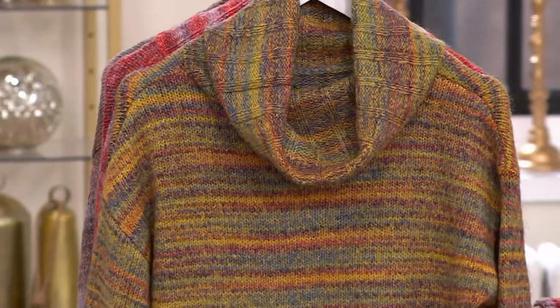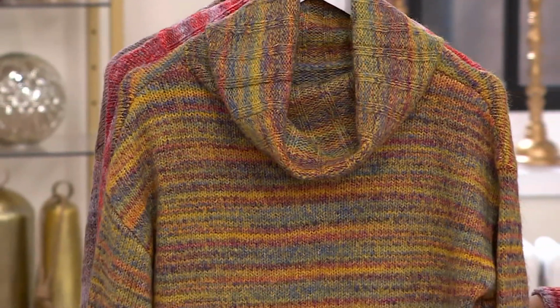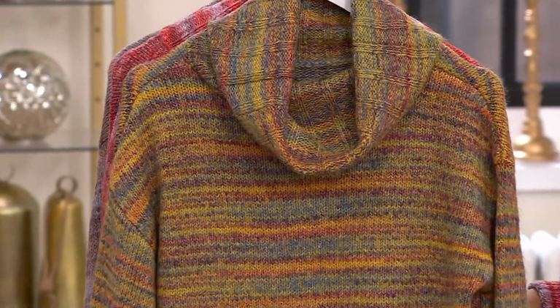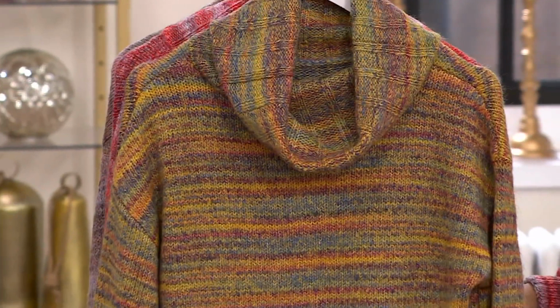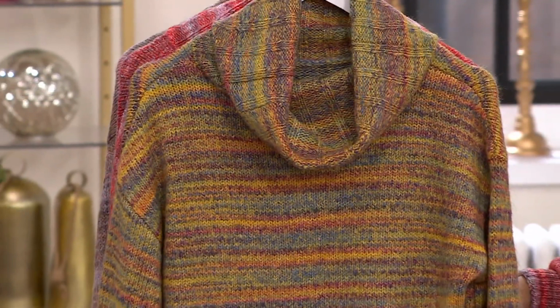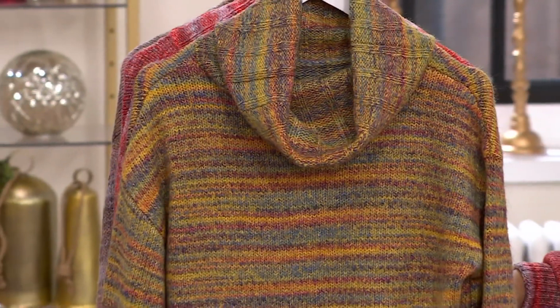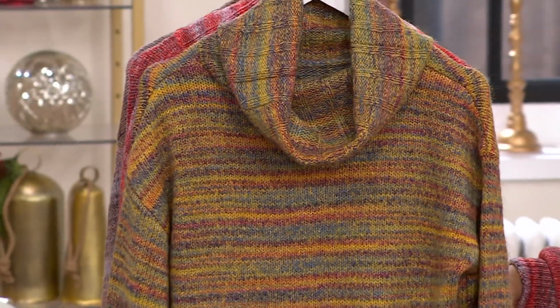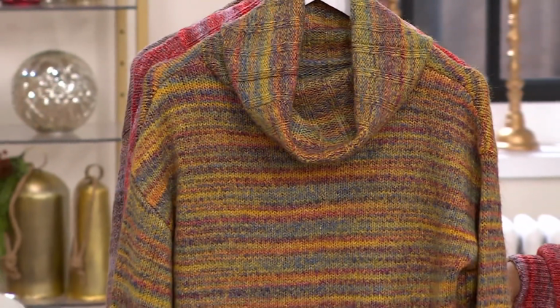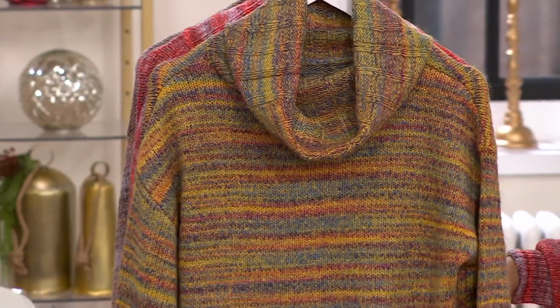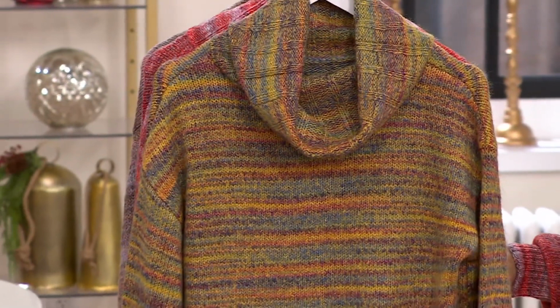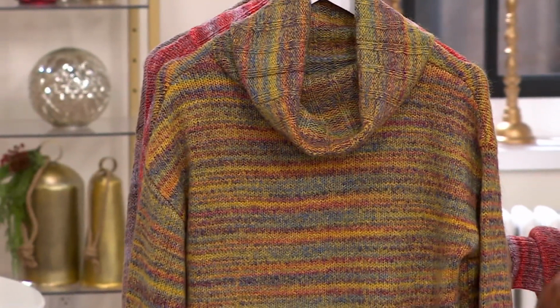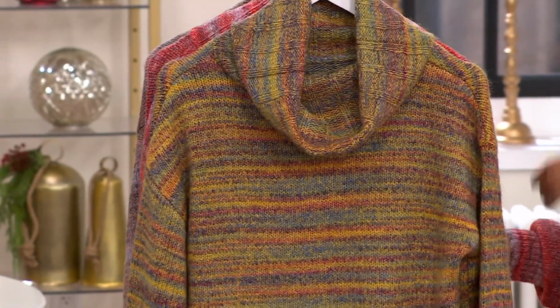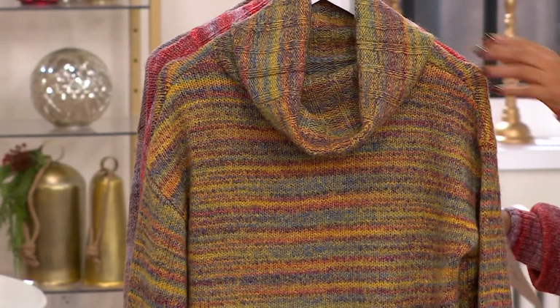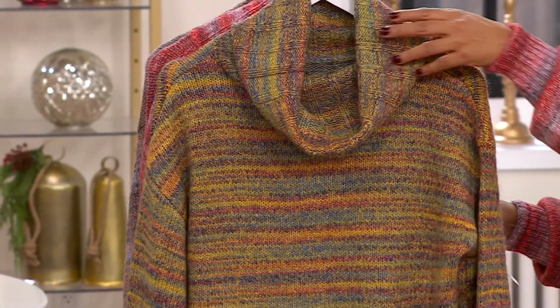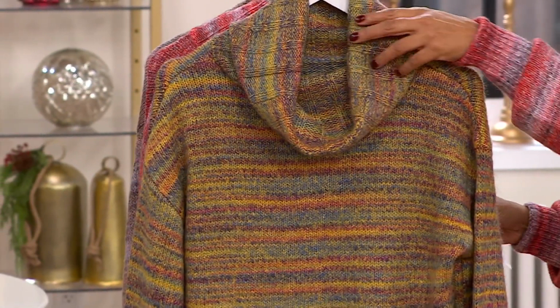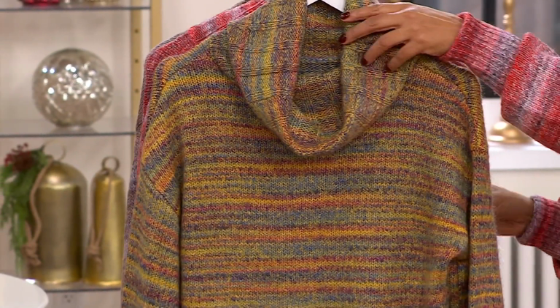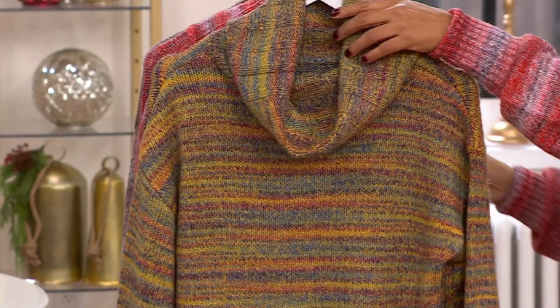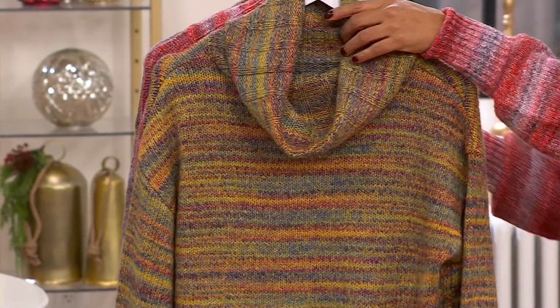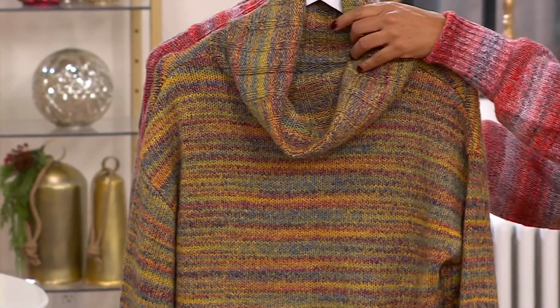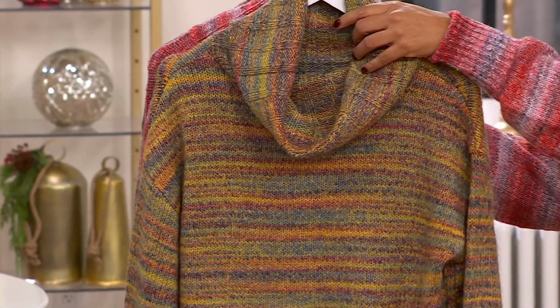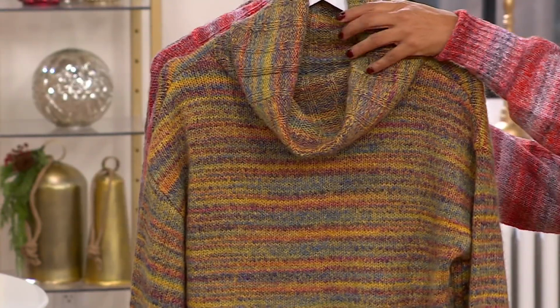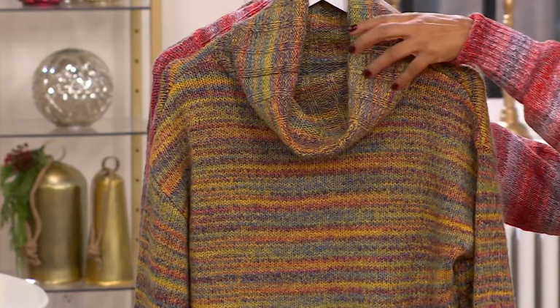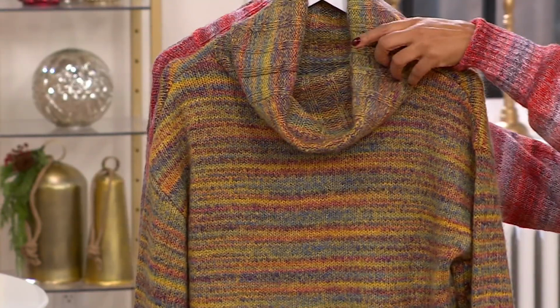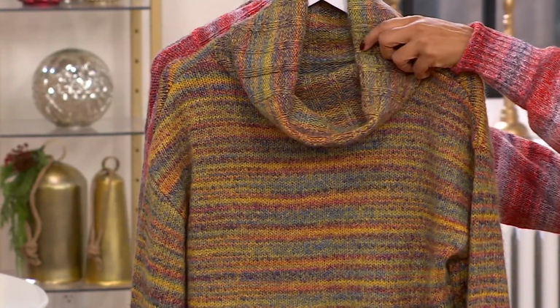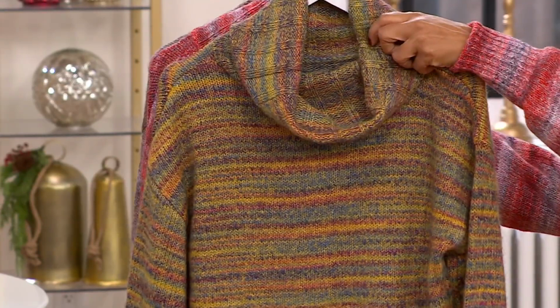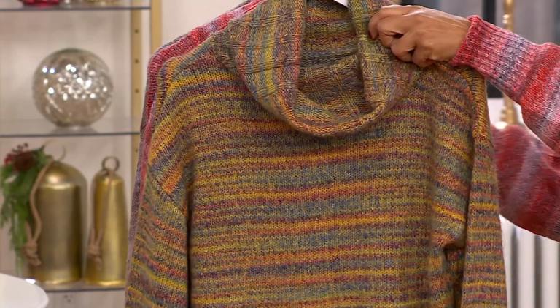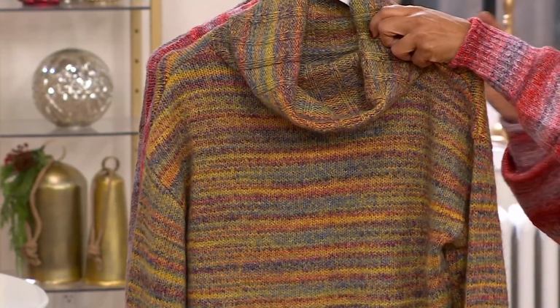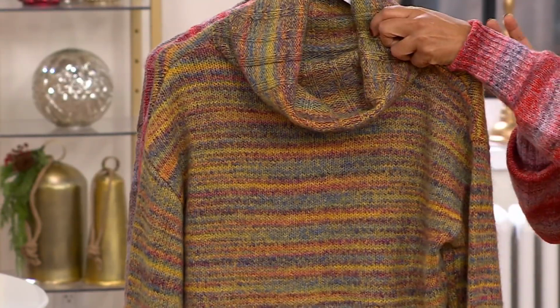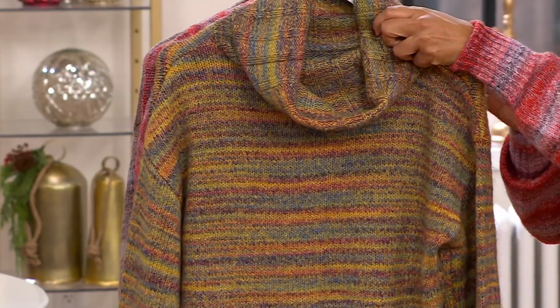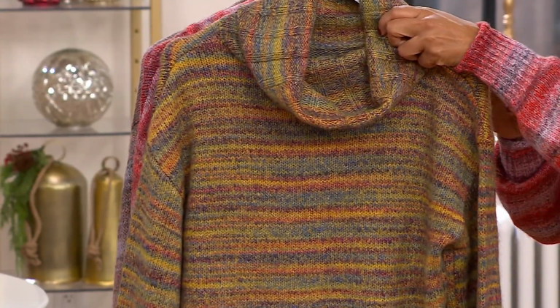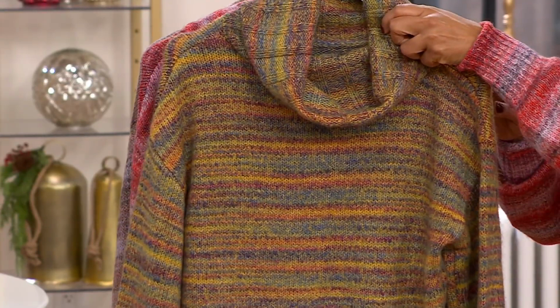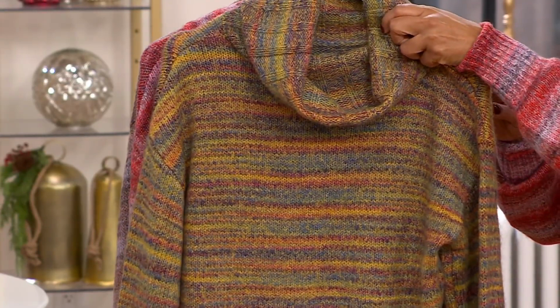Sizing runs extra extra small through 3X. It's machine washable and tumble dry. And this colorway is what we're calling the multi-spice.